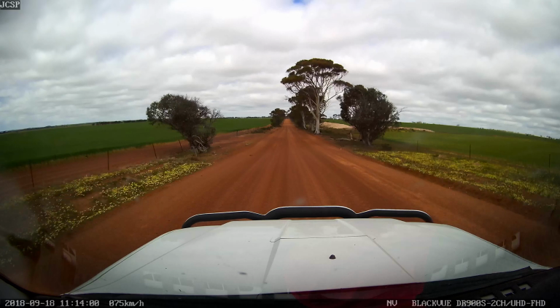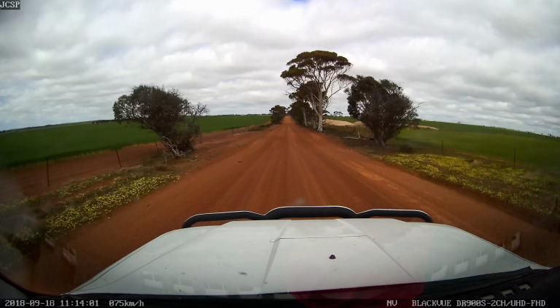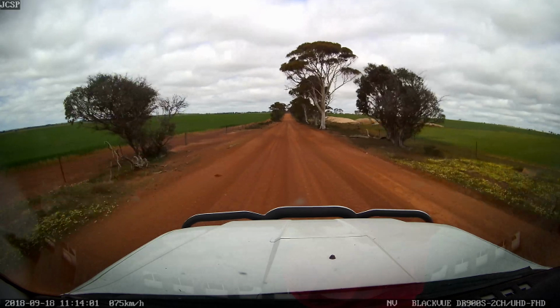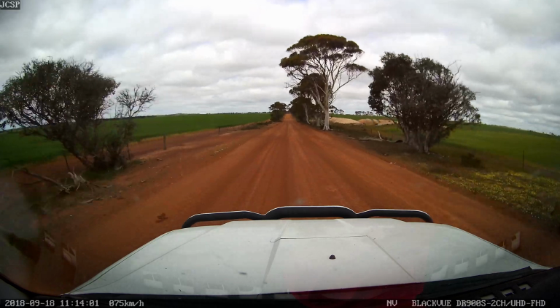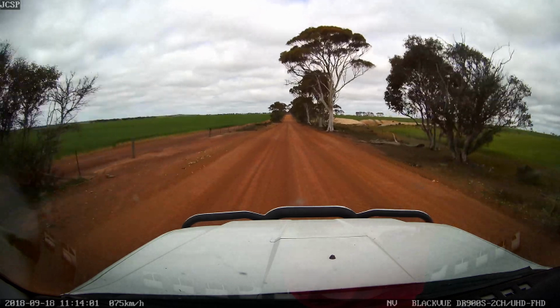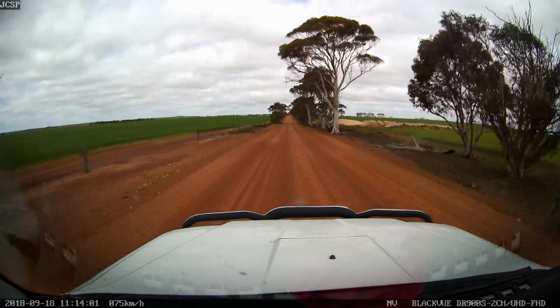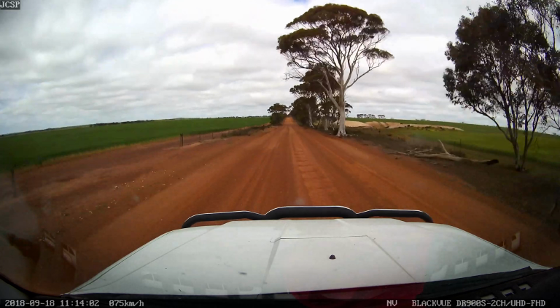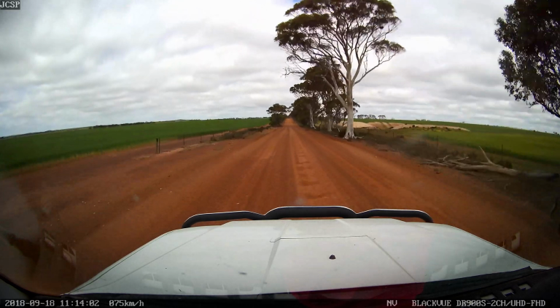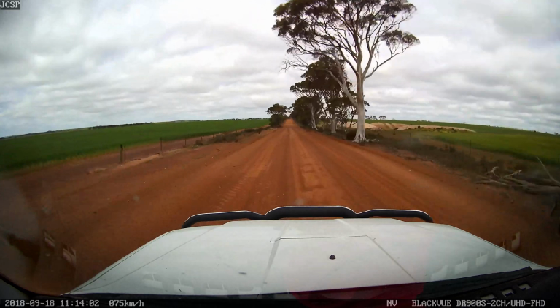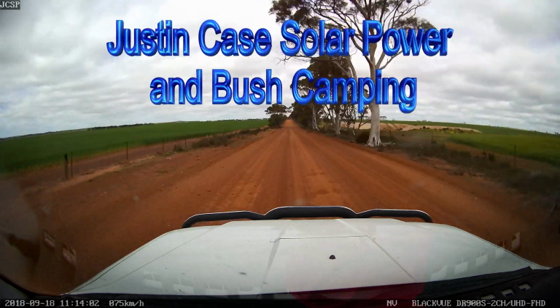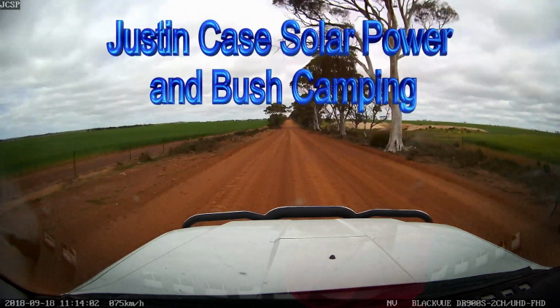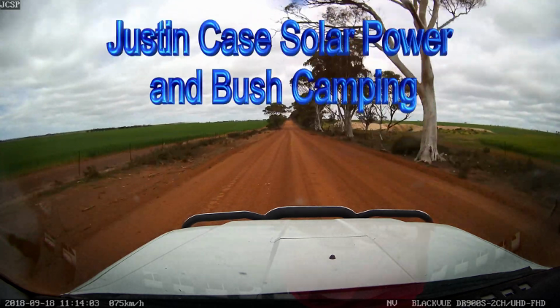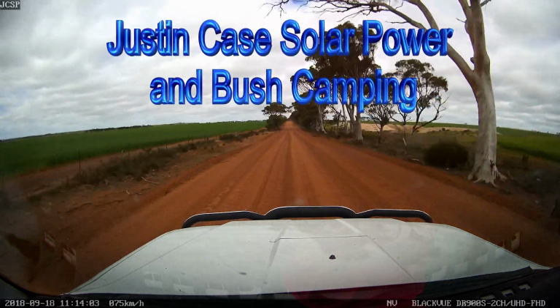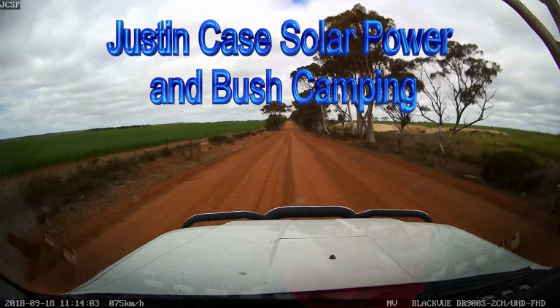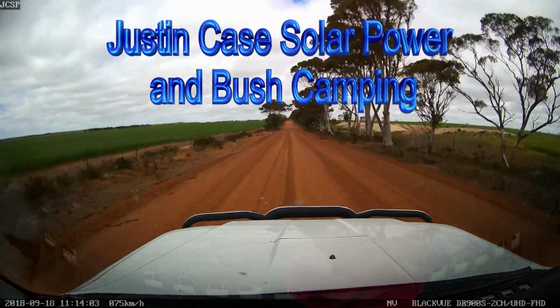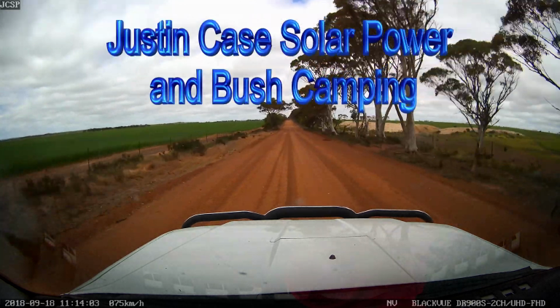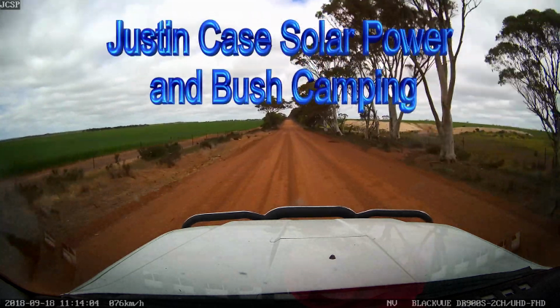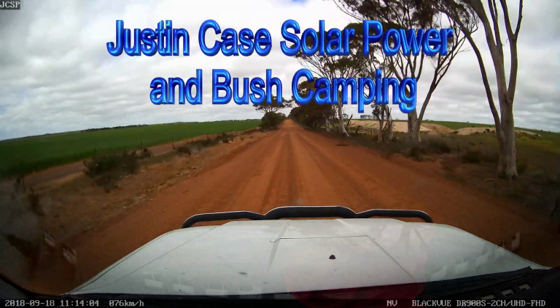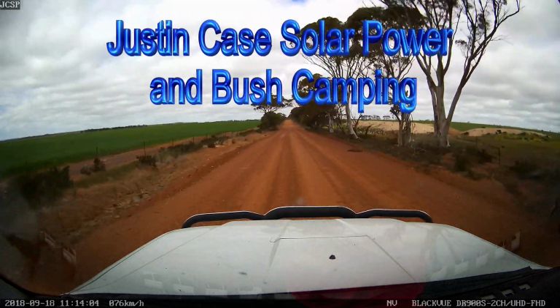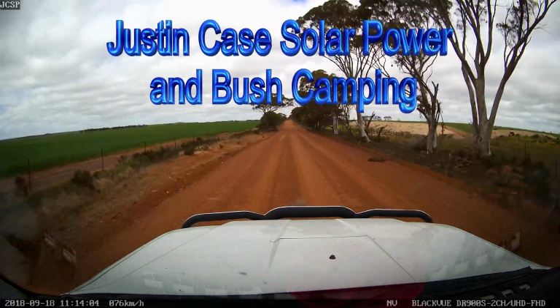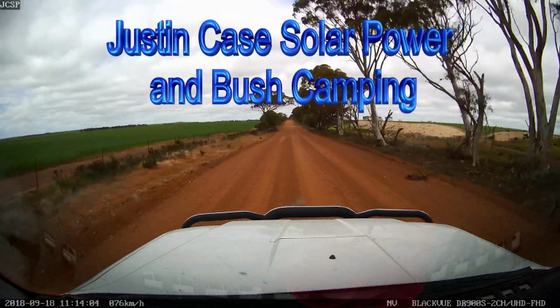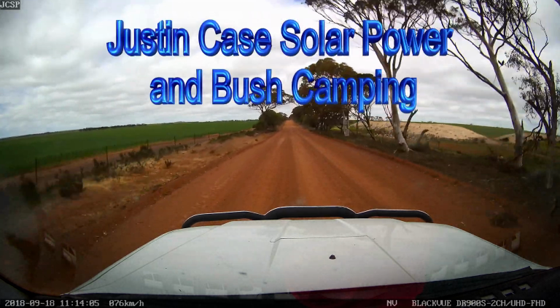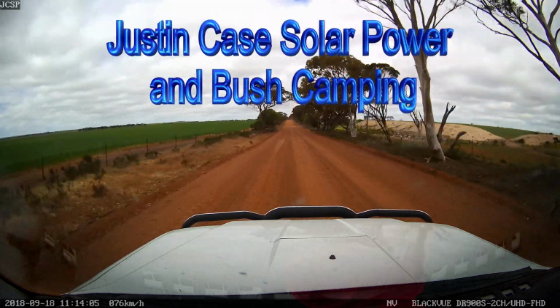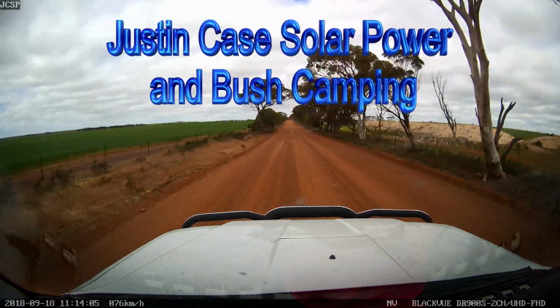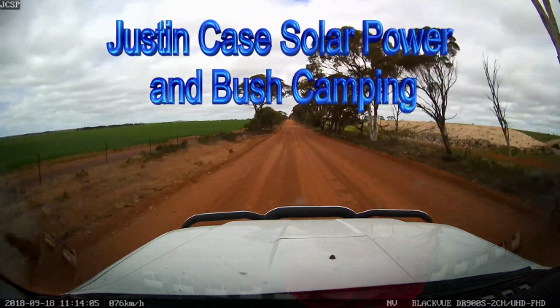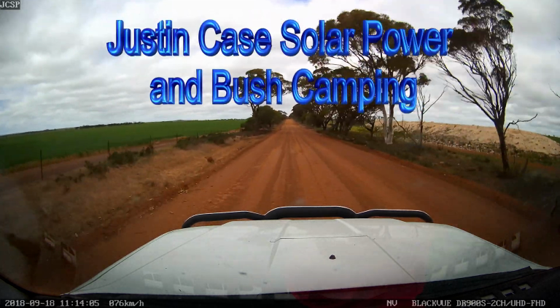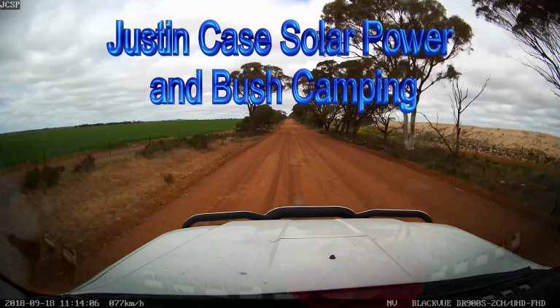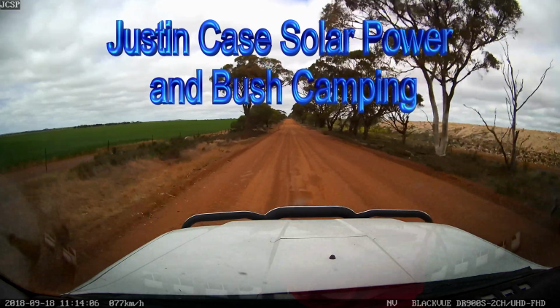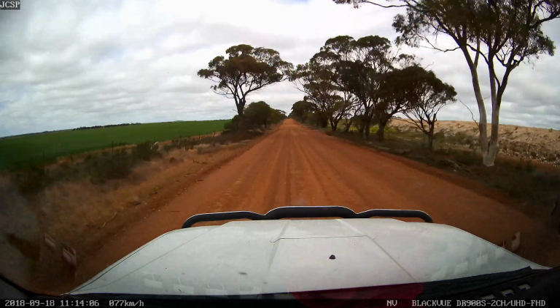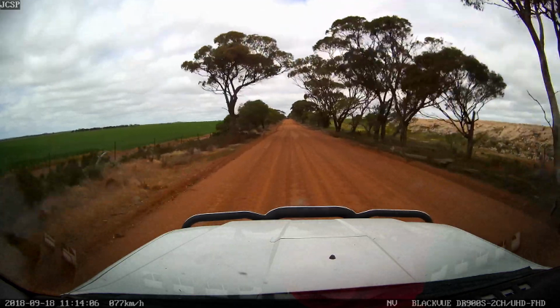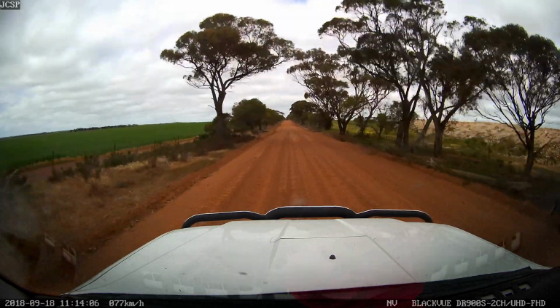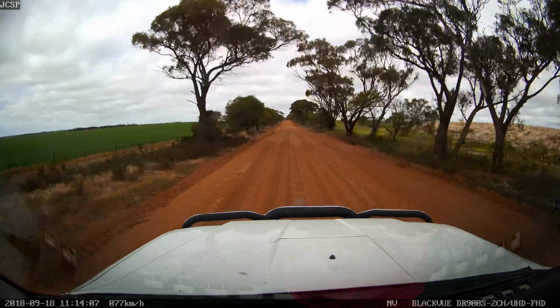Oh, what an adventure! Get lost with Google Maps!